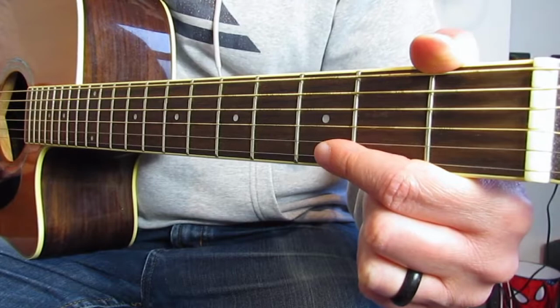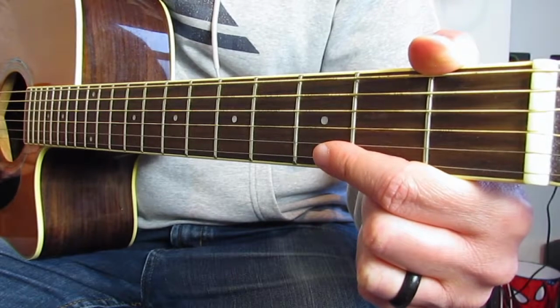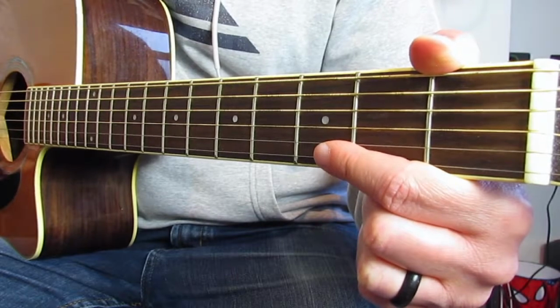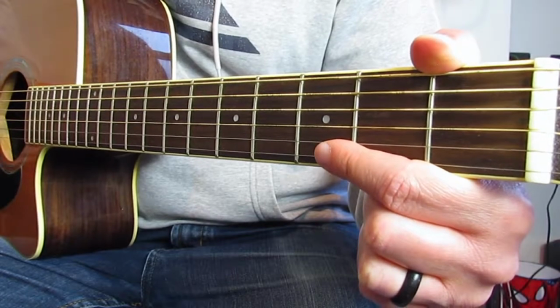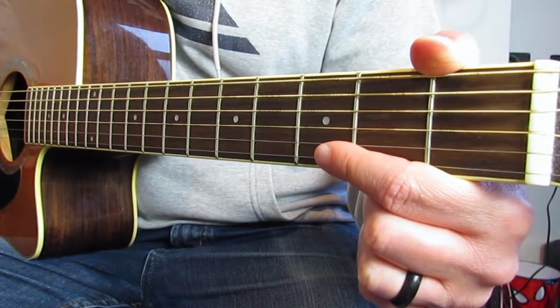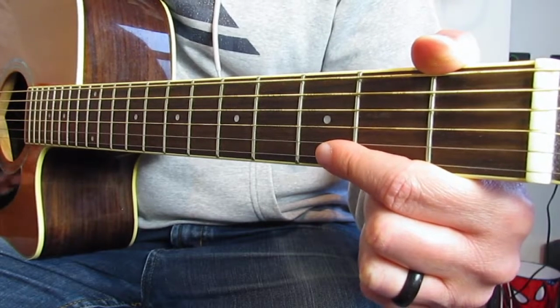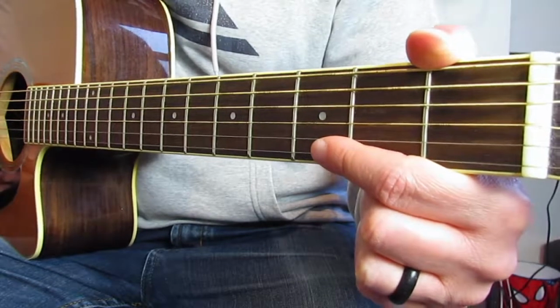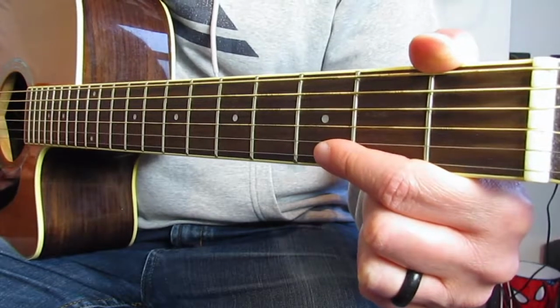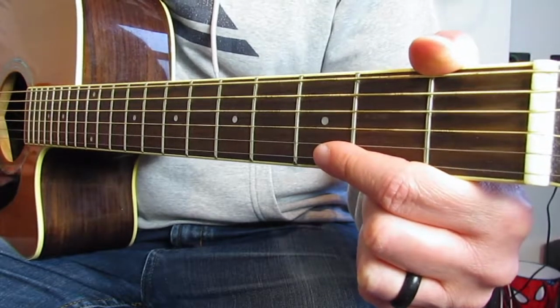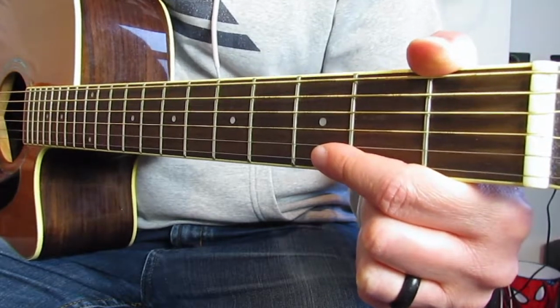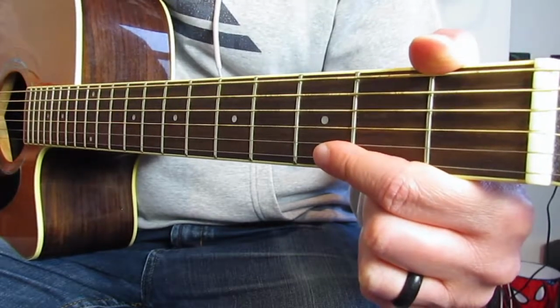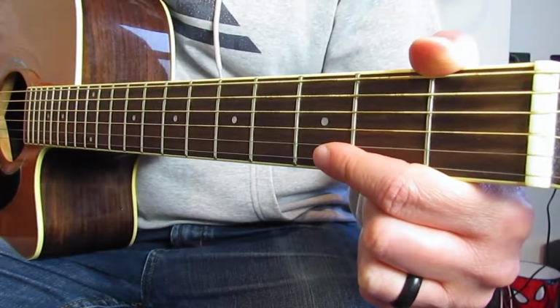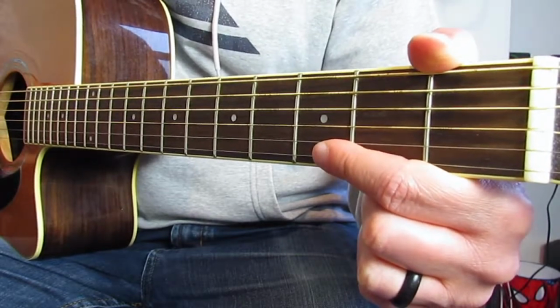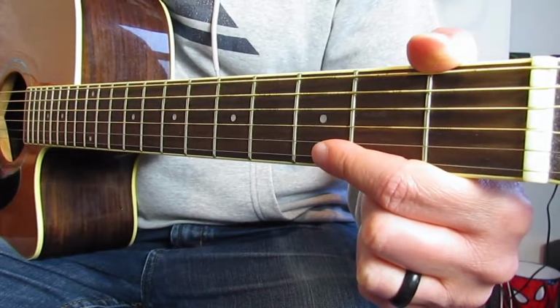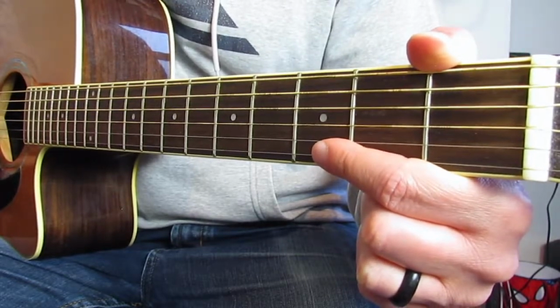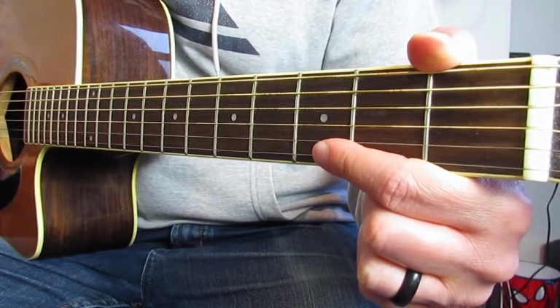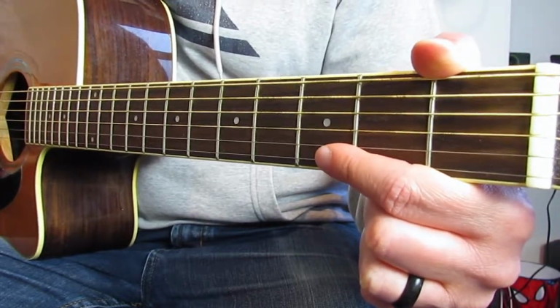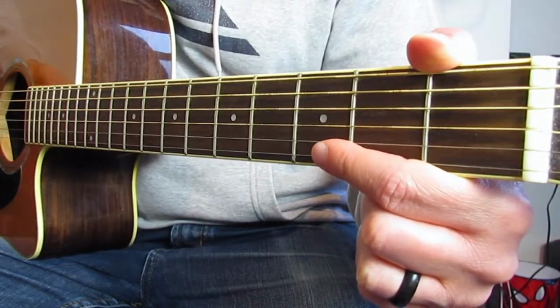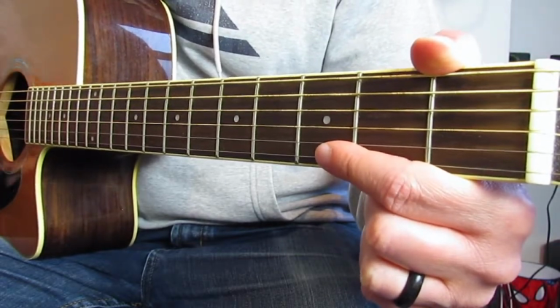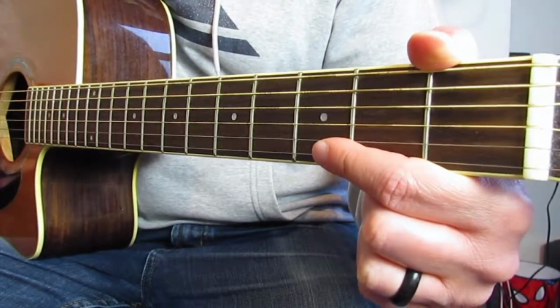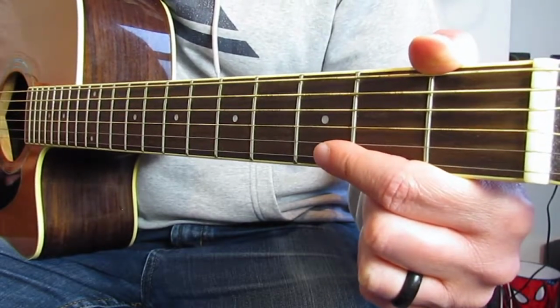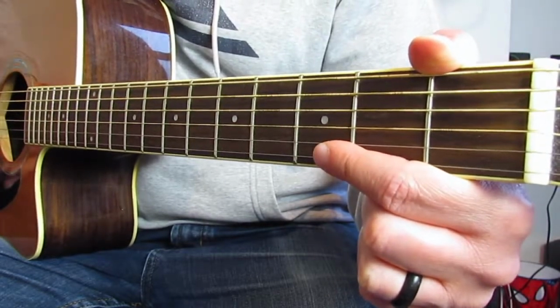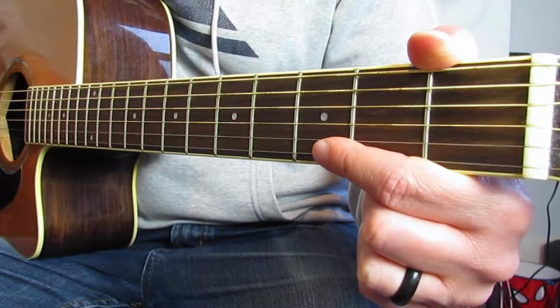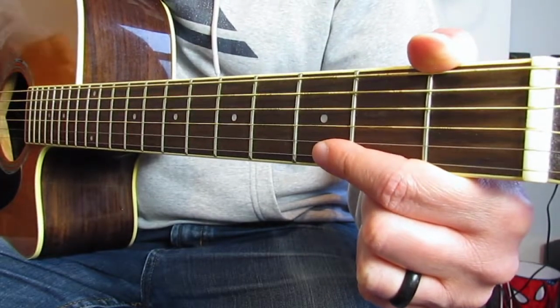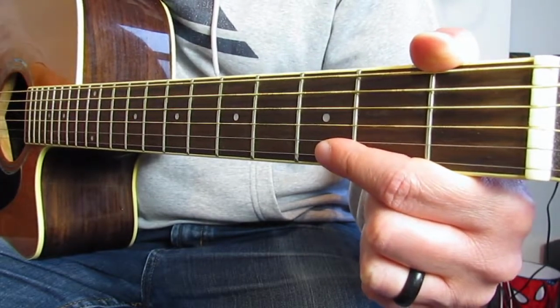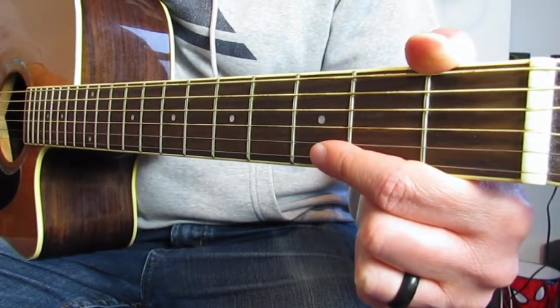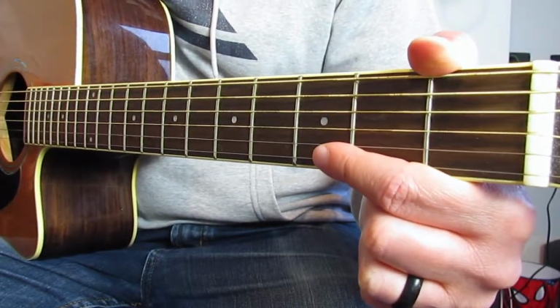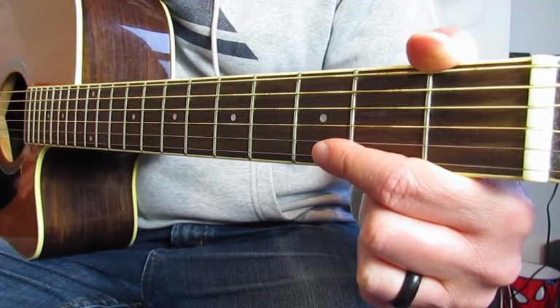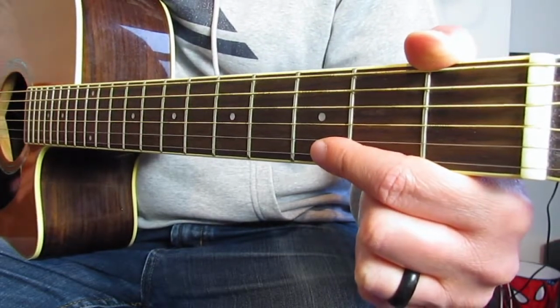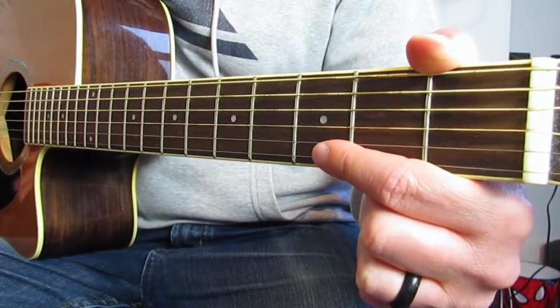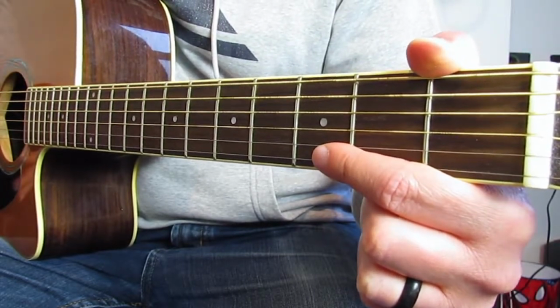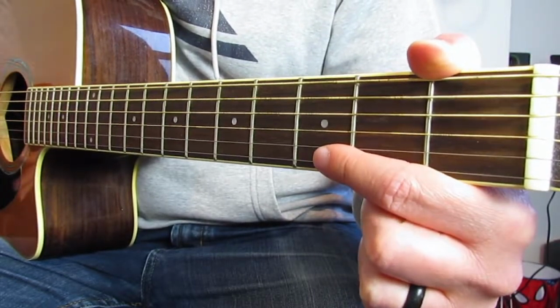It's one of those simpler chords, but it is tricky to make sure you don't touch any of the other strings — that's going to be the main thing to practice.